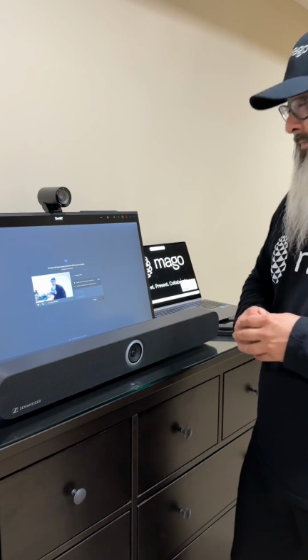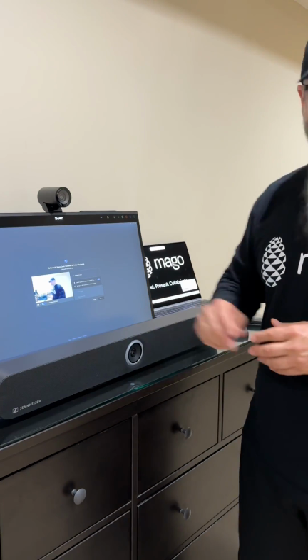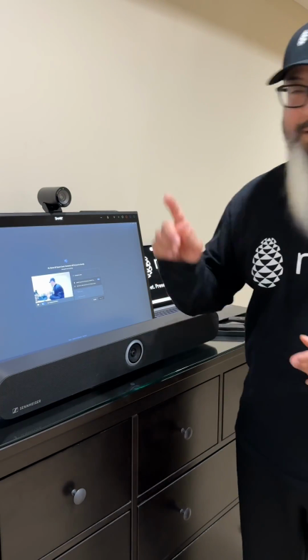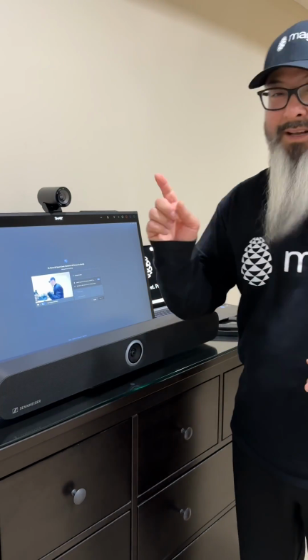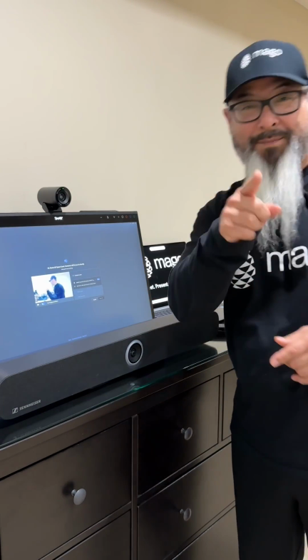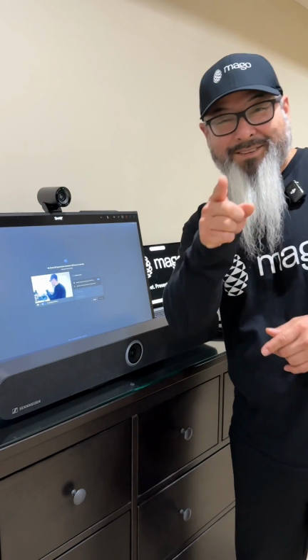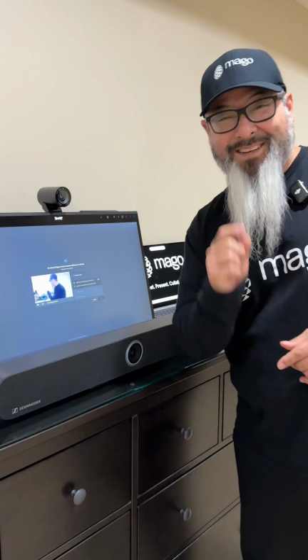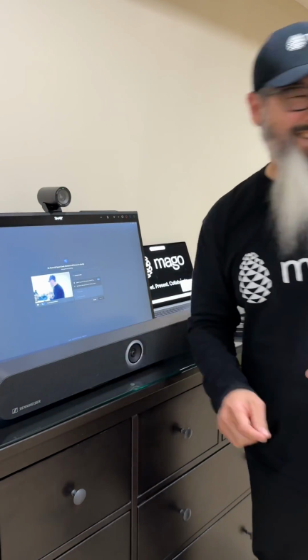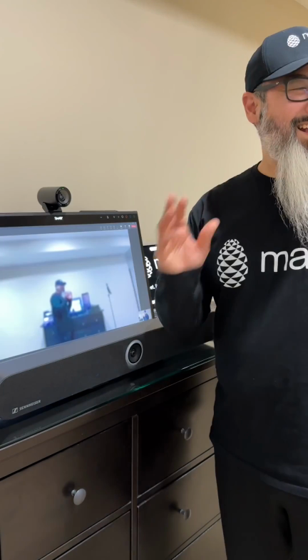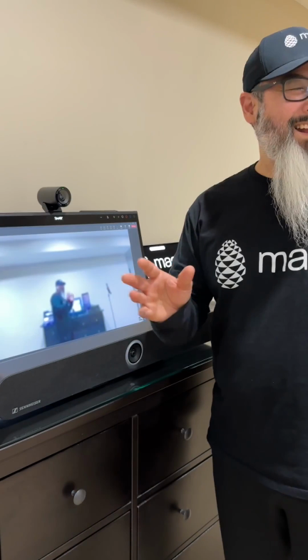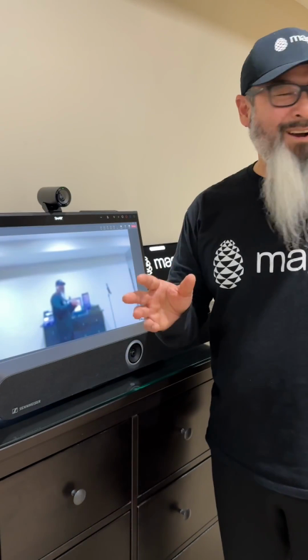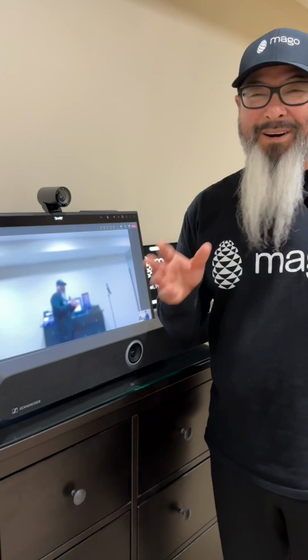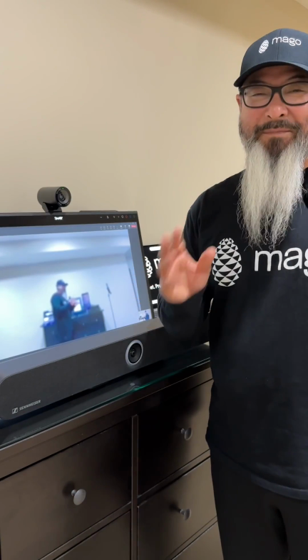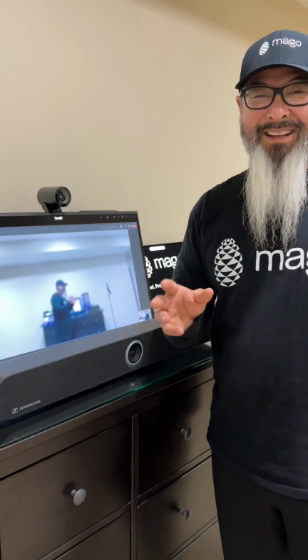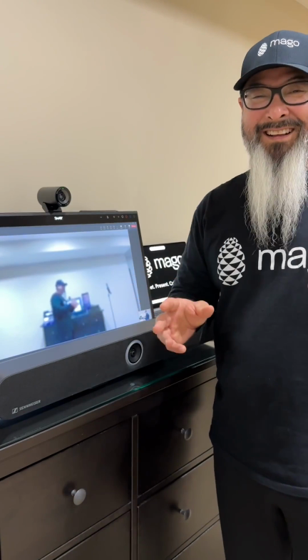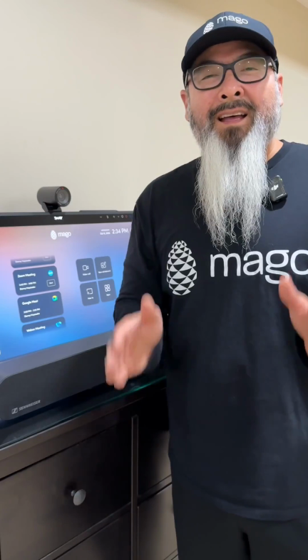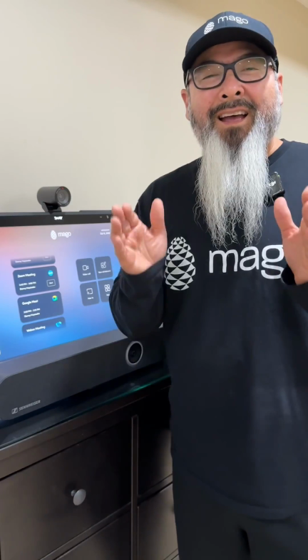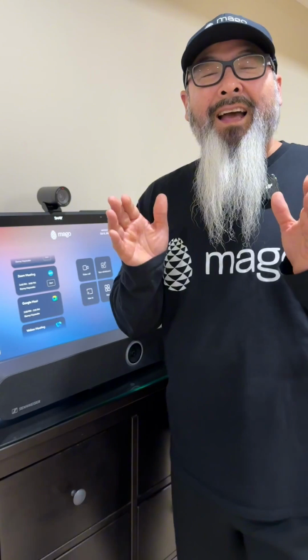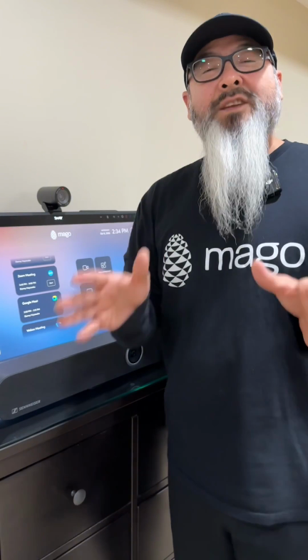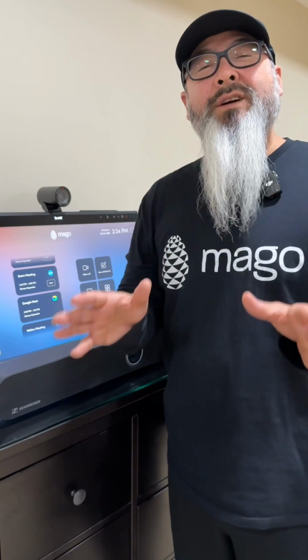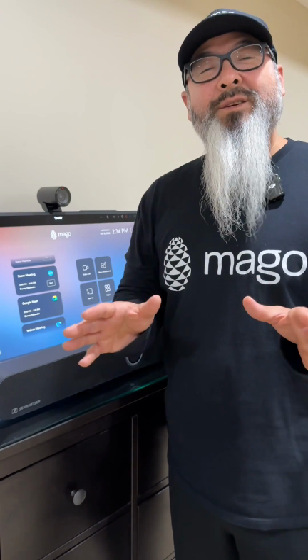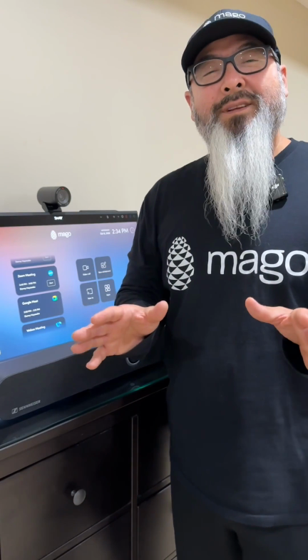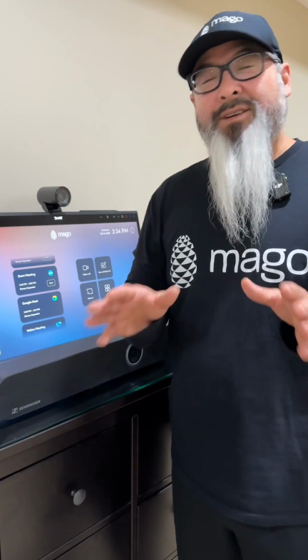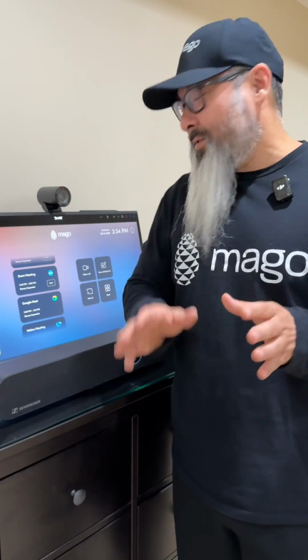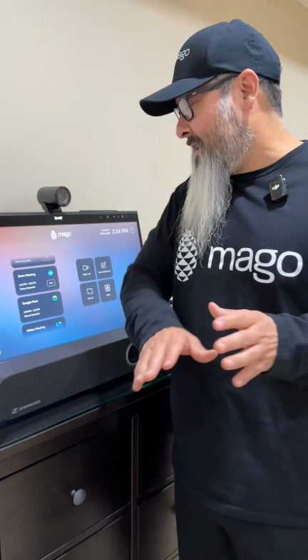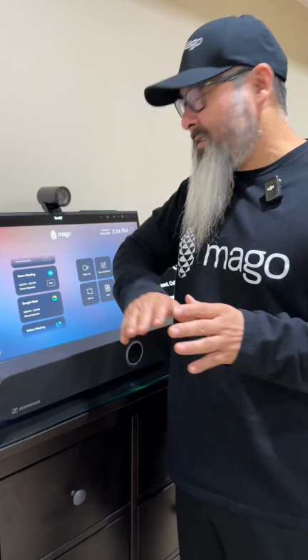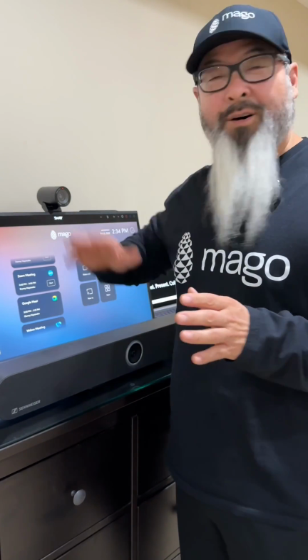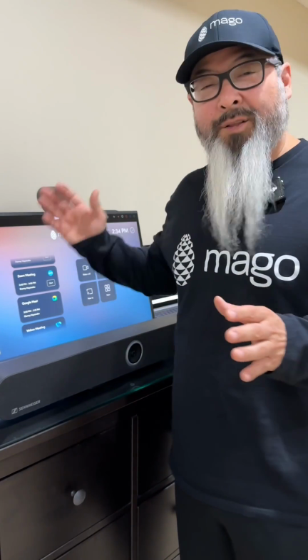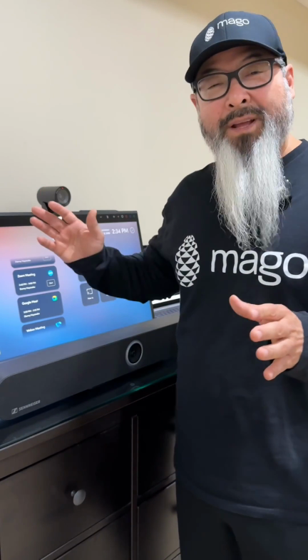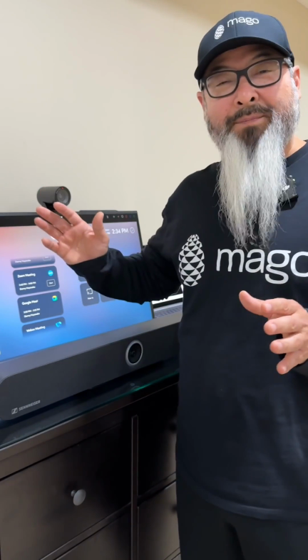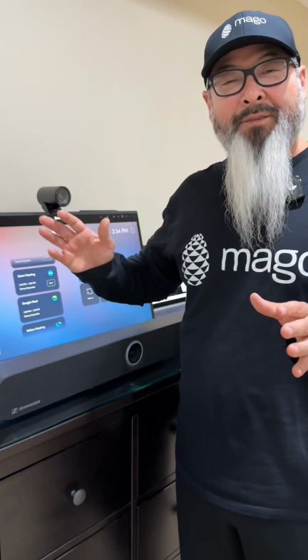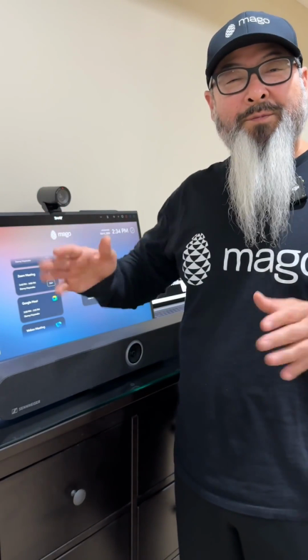Oops, I gotta let myself in. And now I'm in. You can do this across all the meeting platforms.